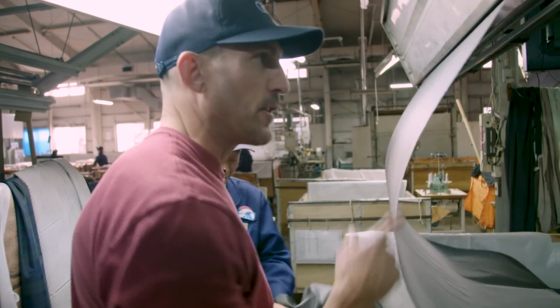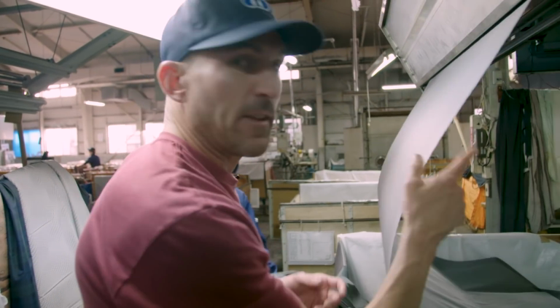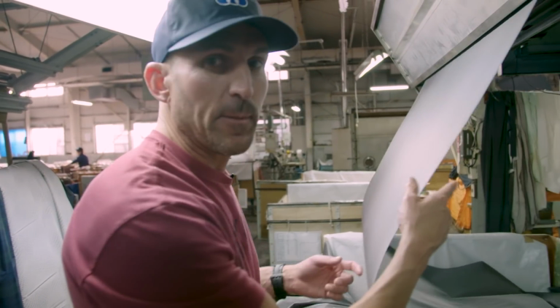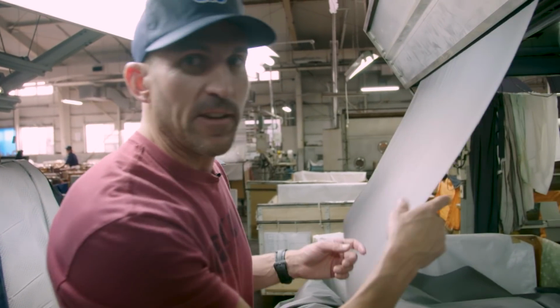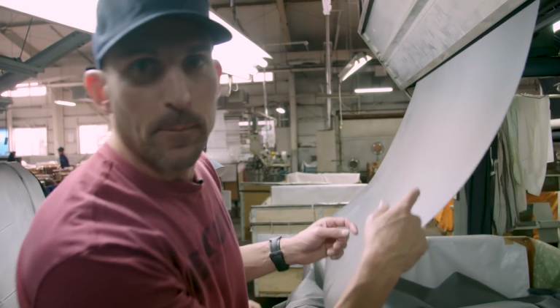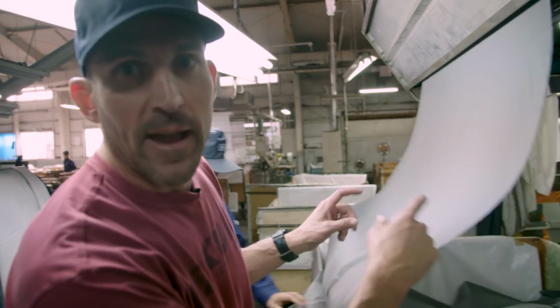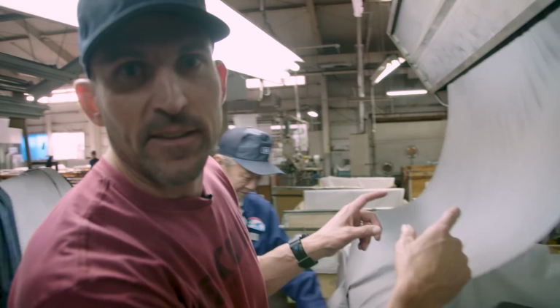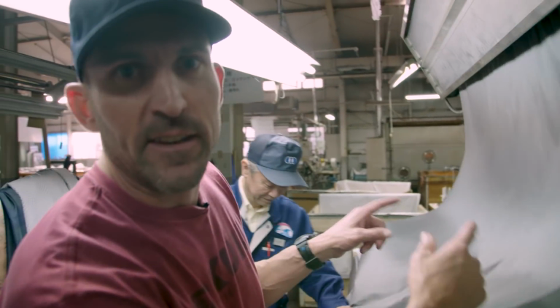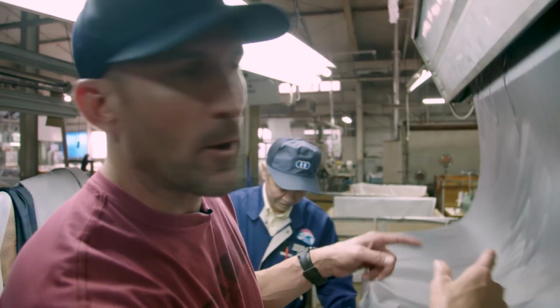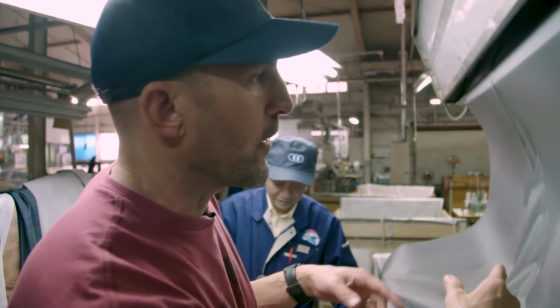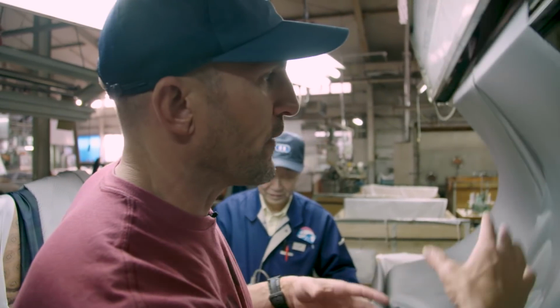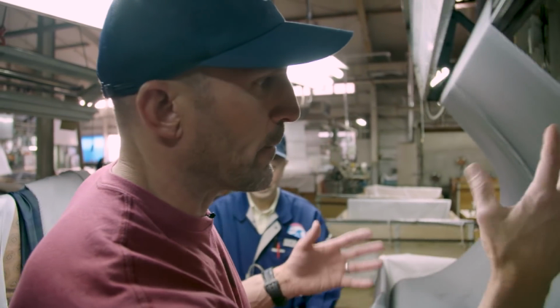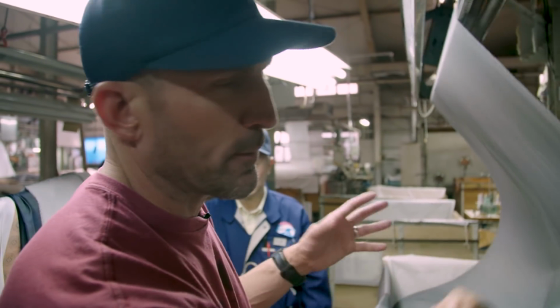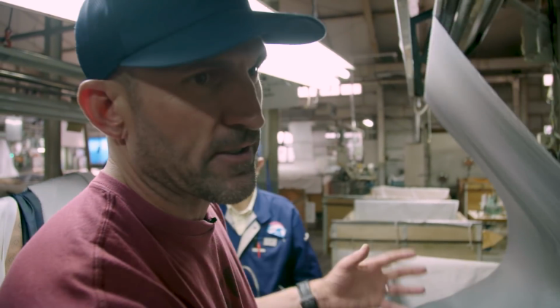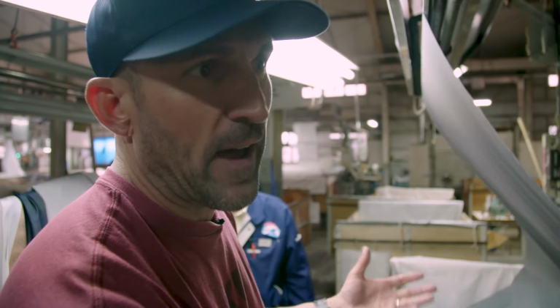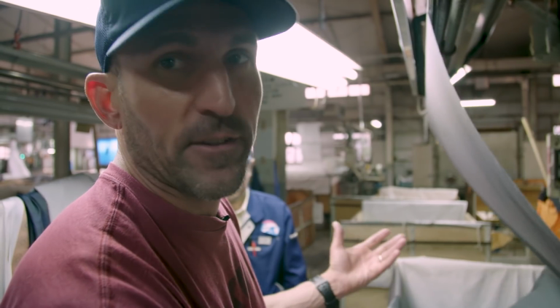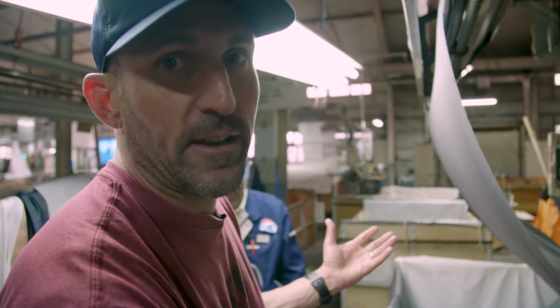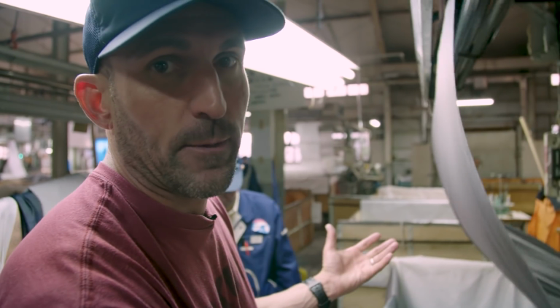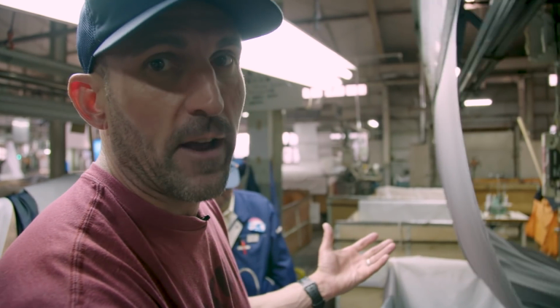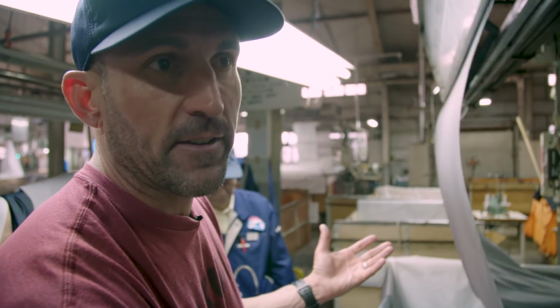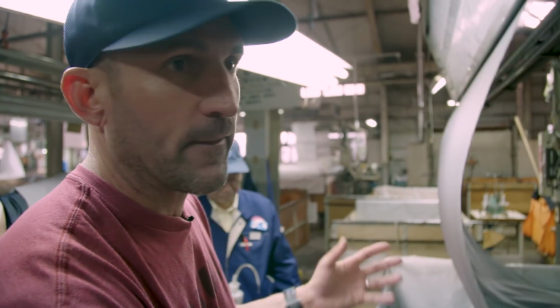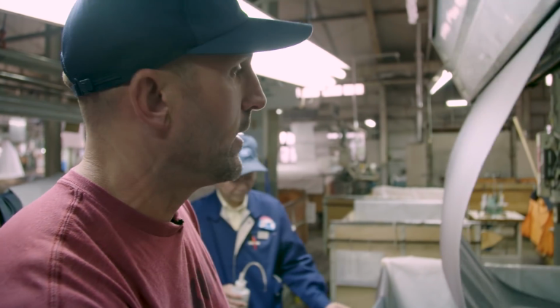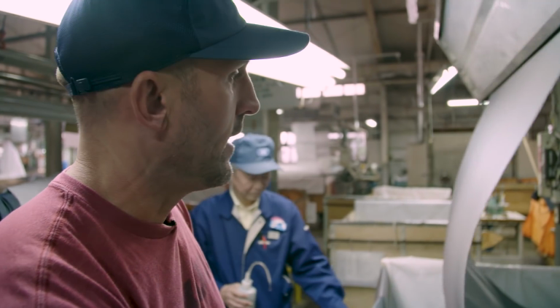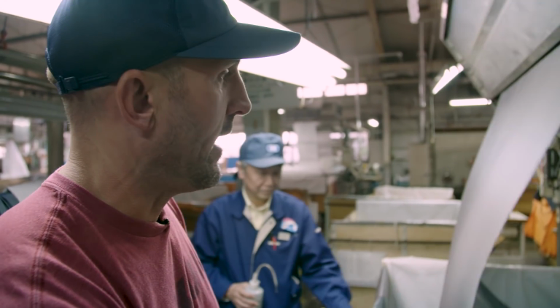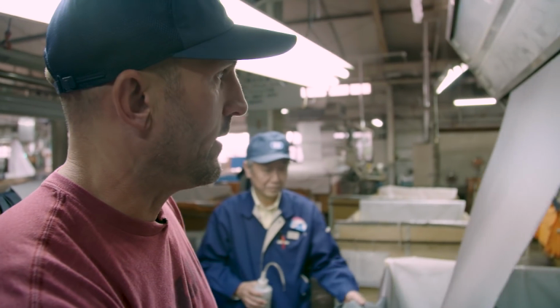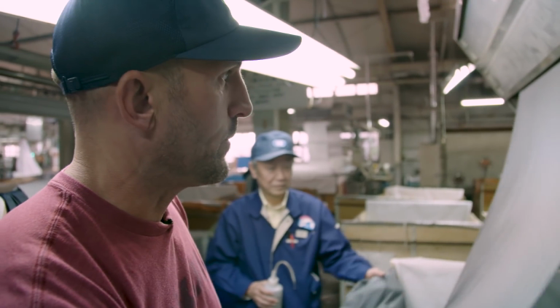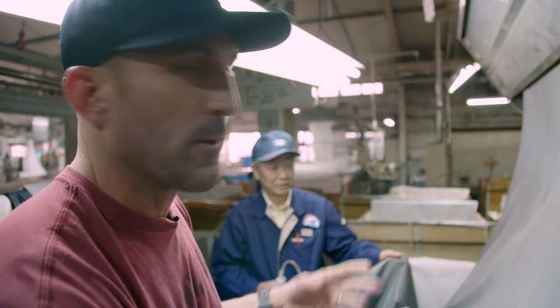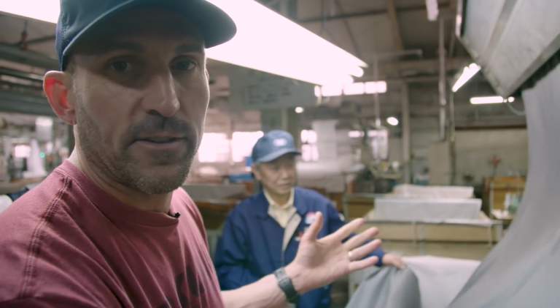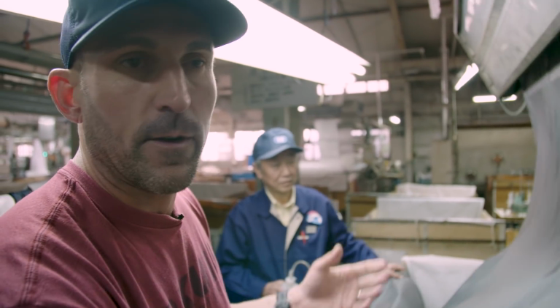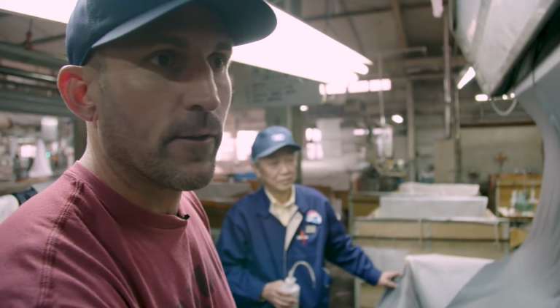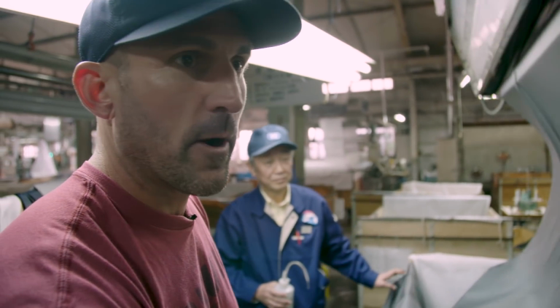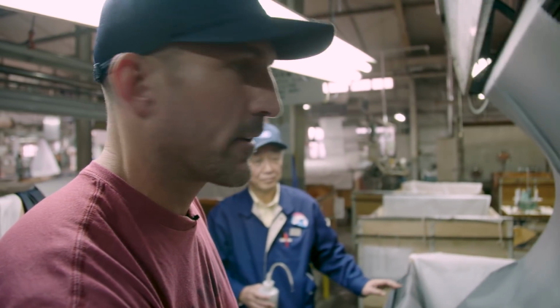This machine is applying the DWR to our fabrics, which is the final stage of the processing and preparation of our products.